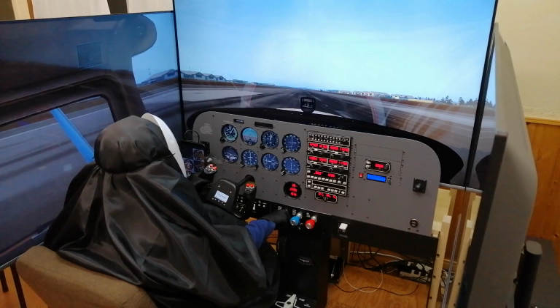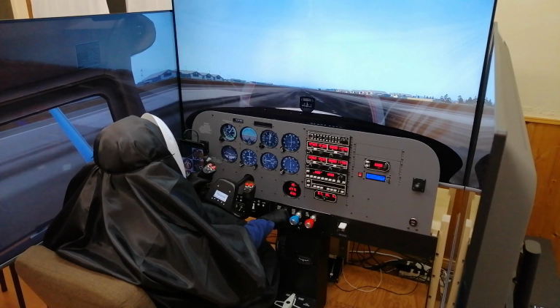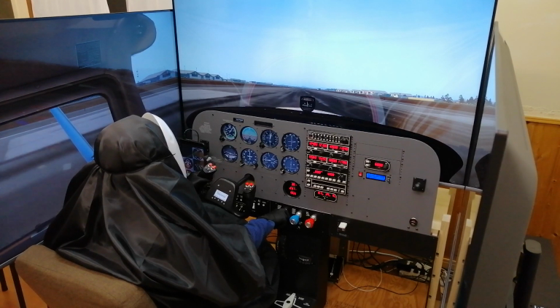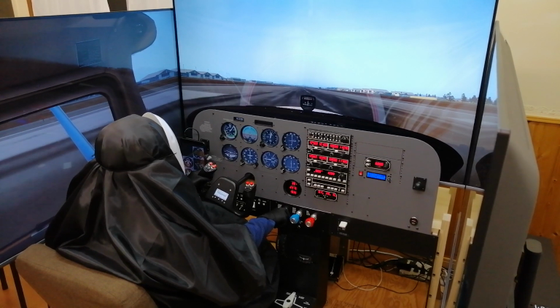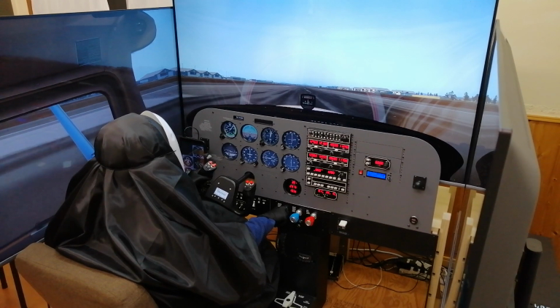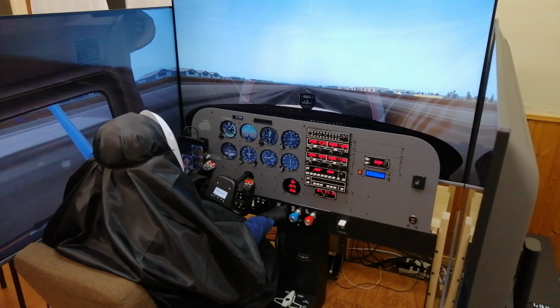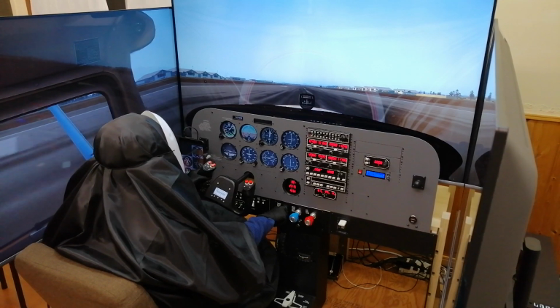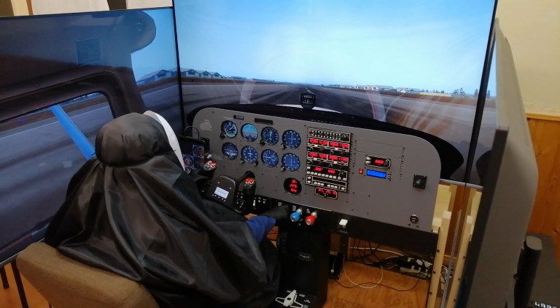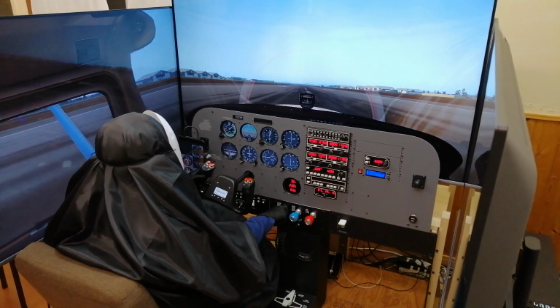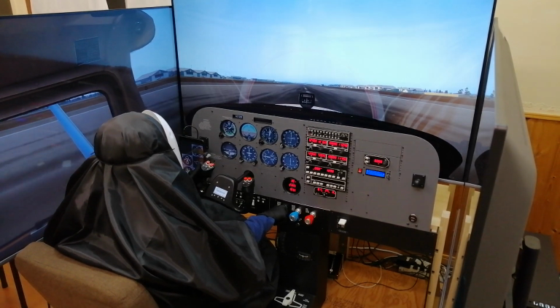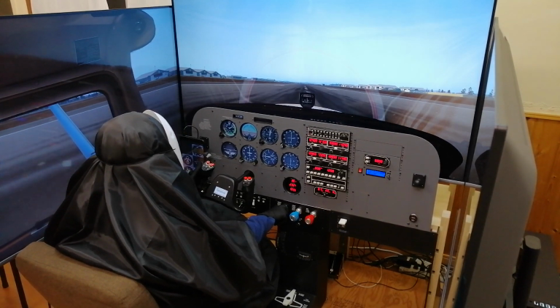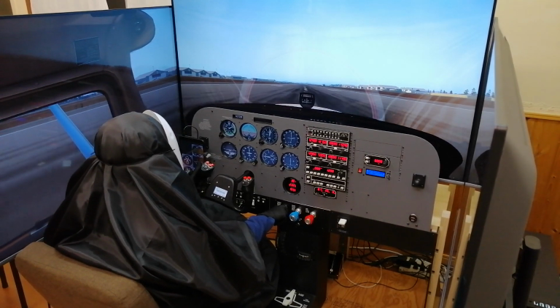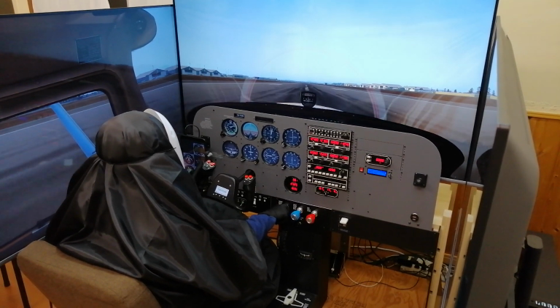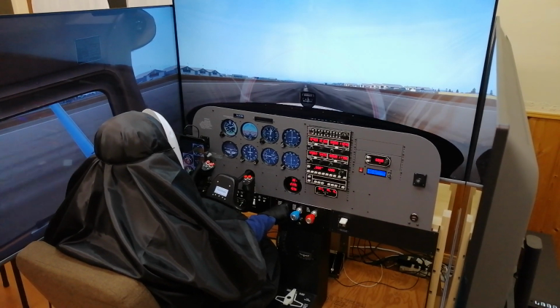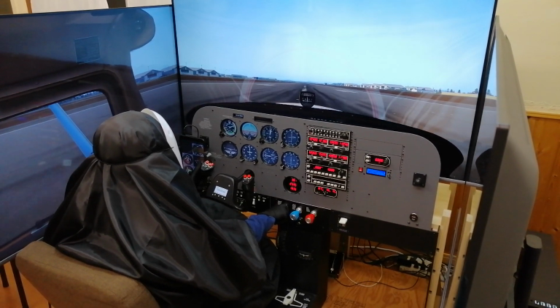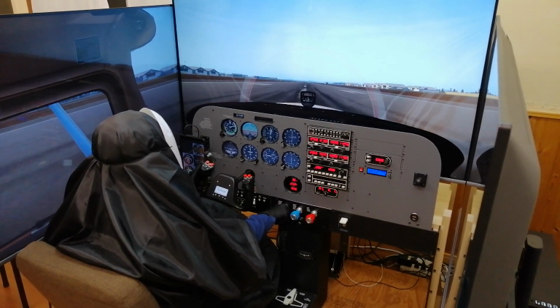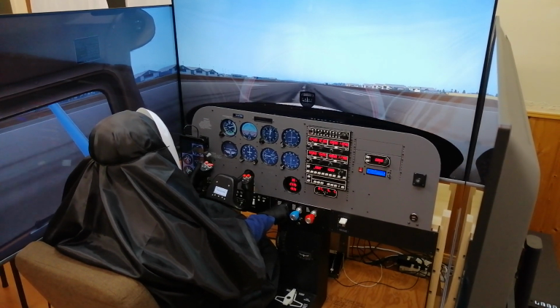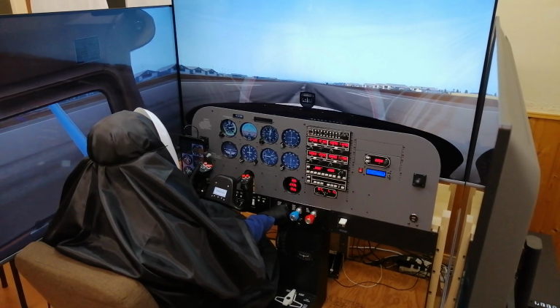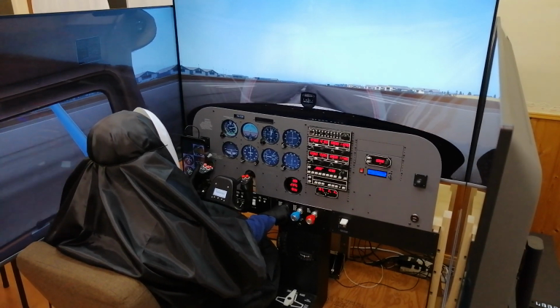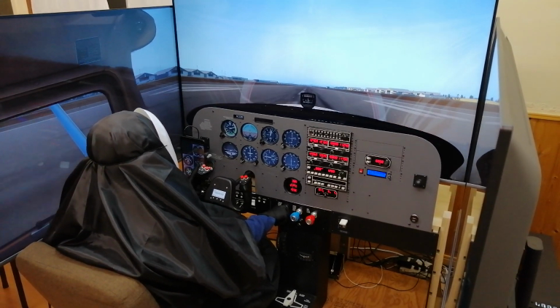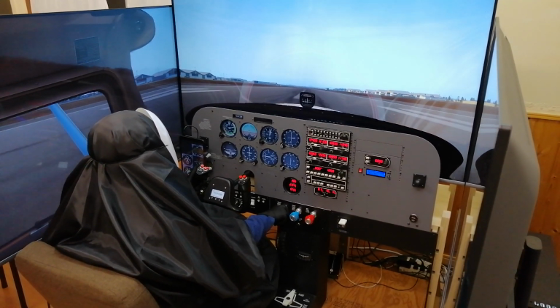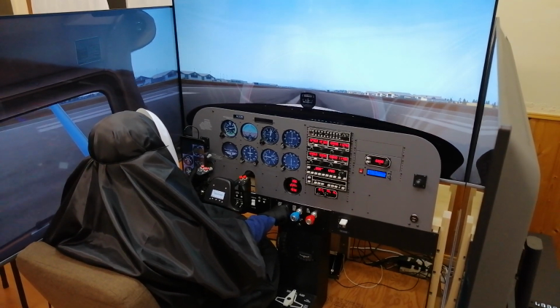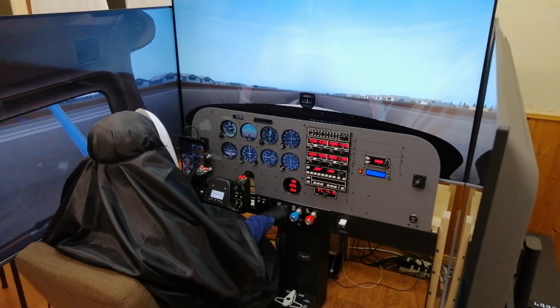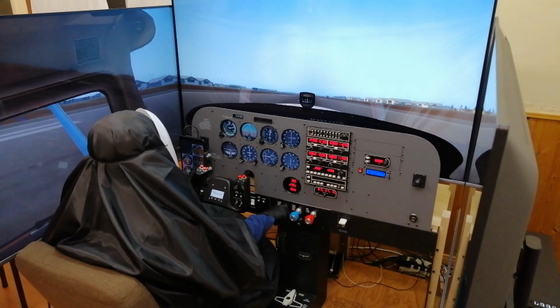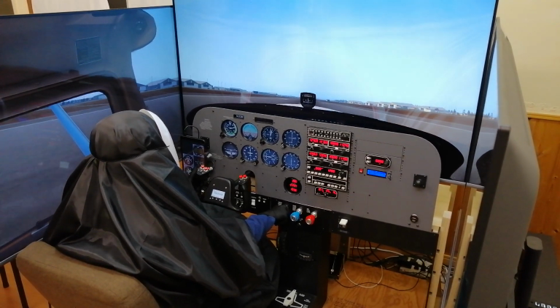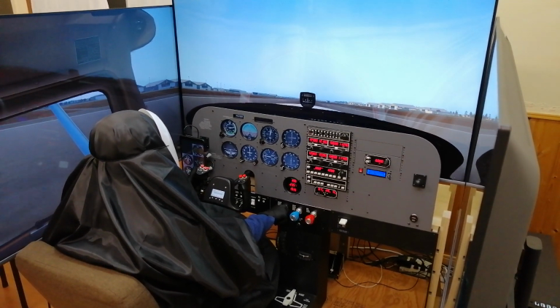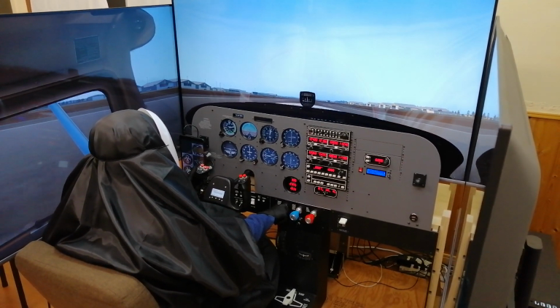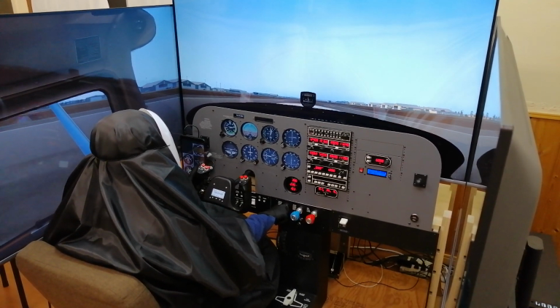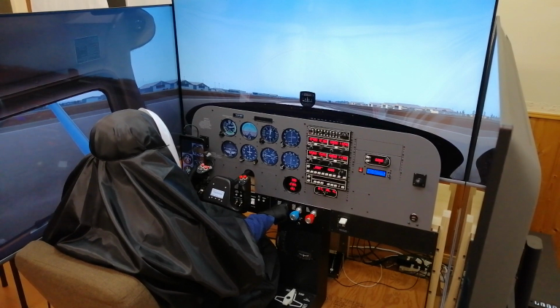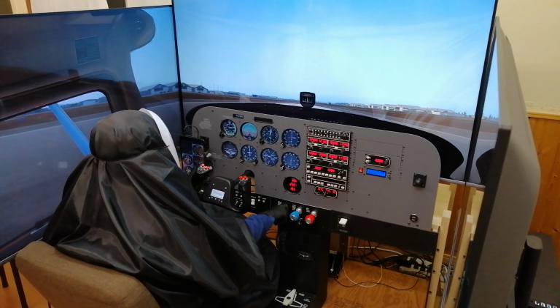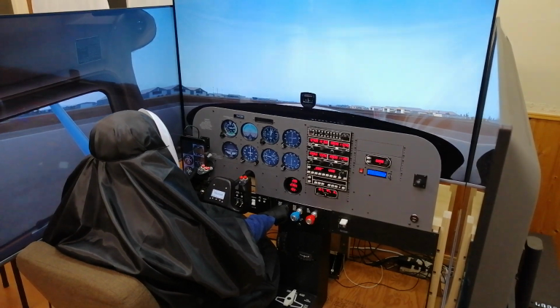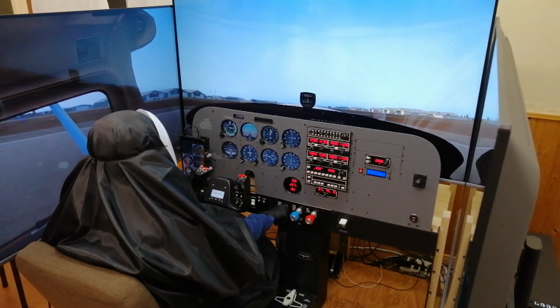Hello, my name is Kohei Miyazono. I'm an engineer and private pilot from Japan. In this video I'll show you my home cockpit.